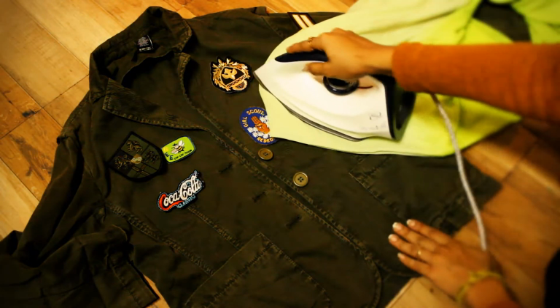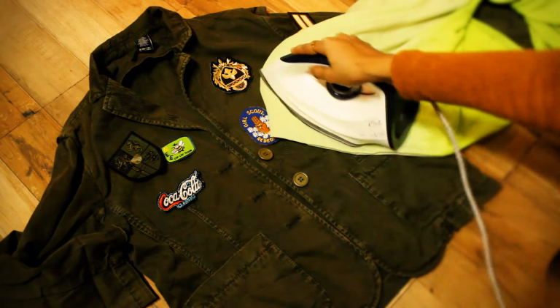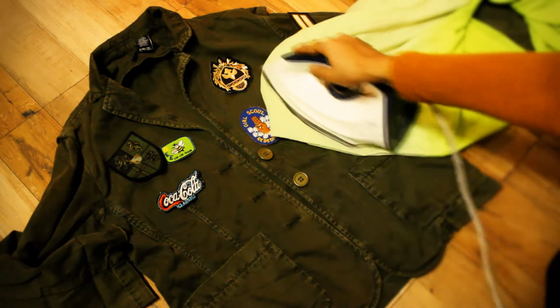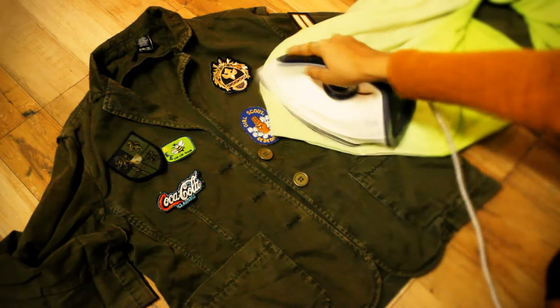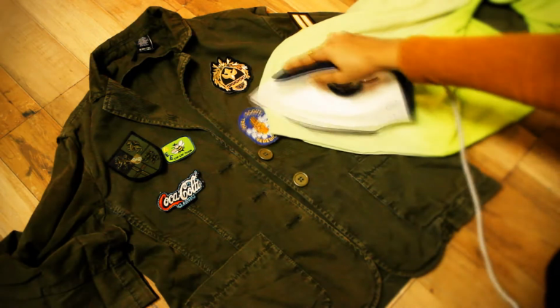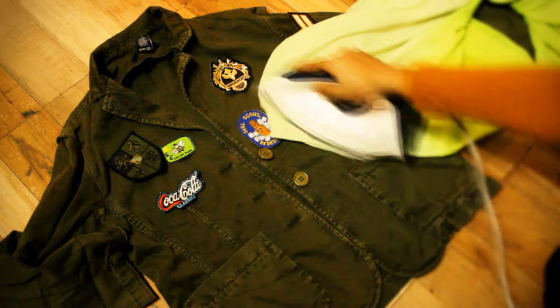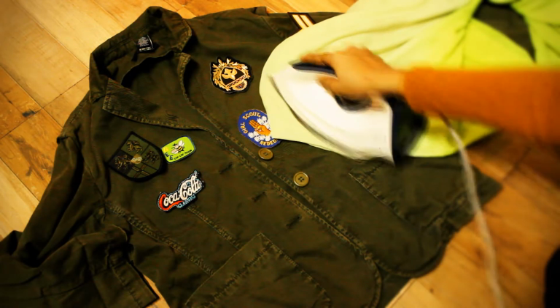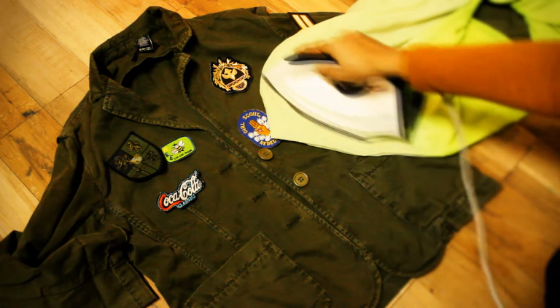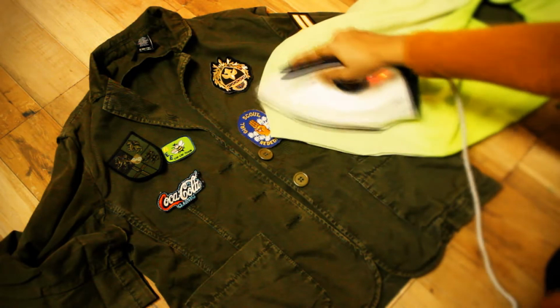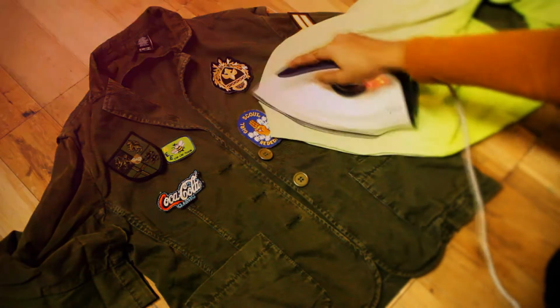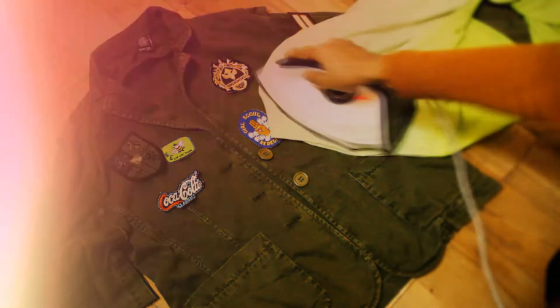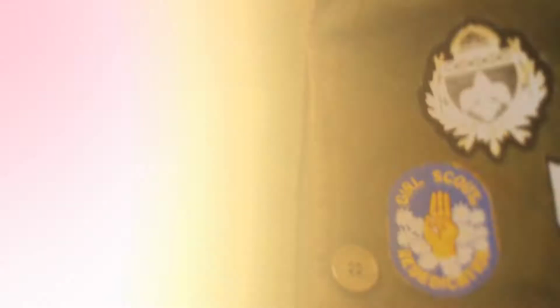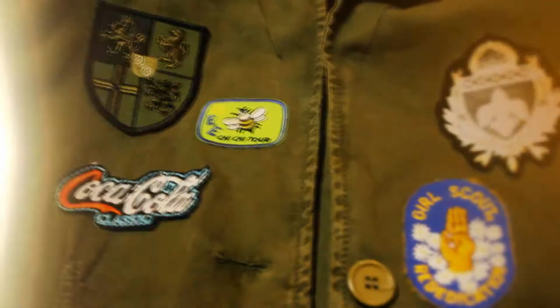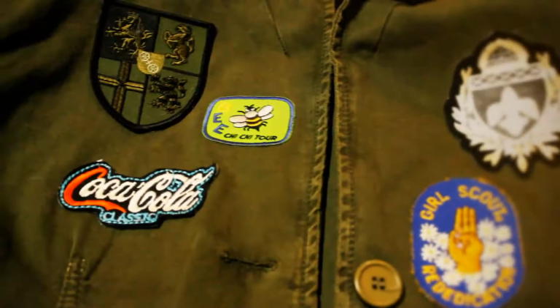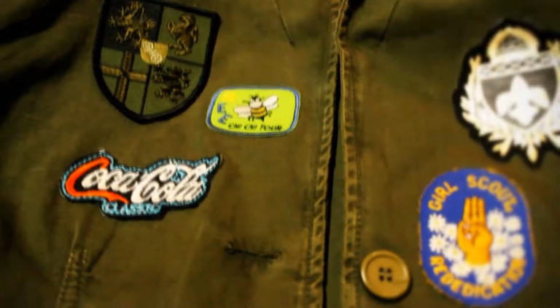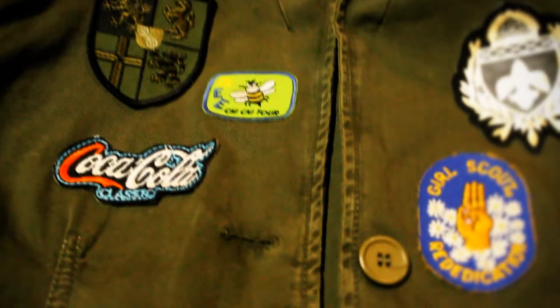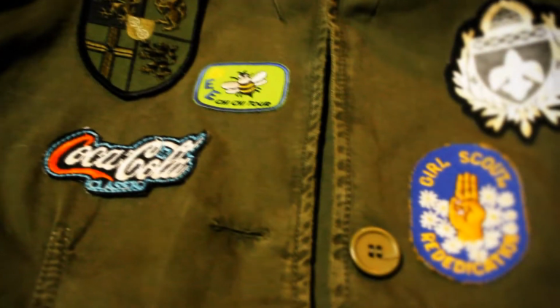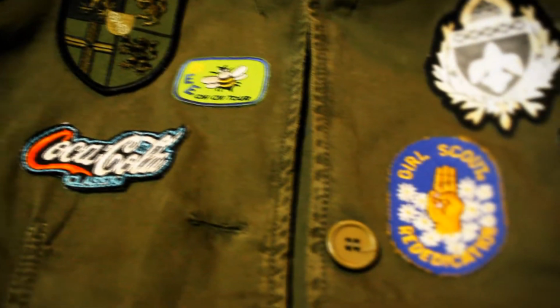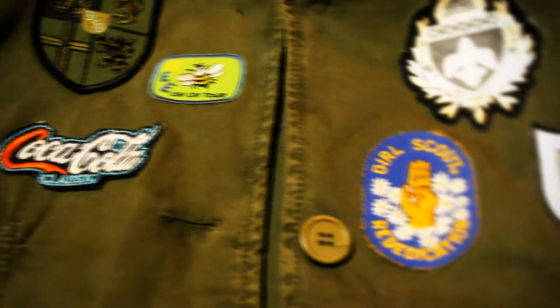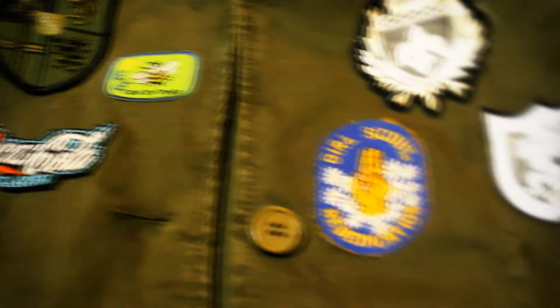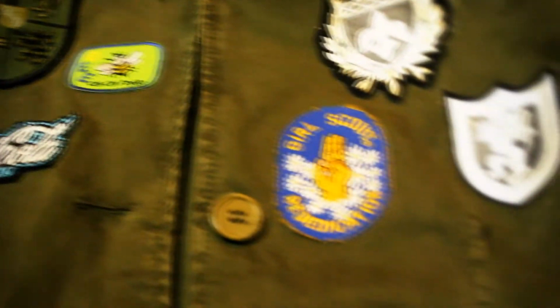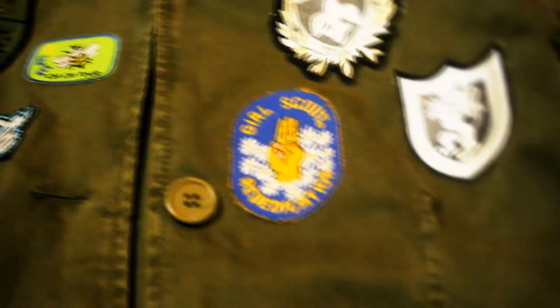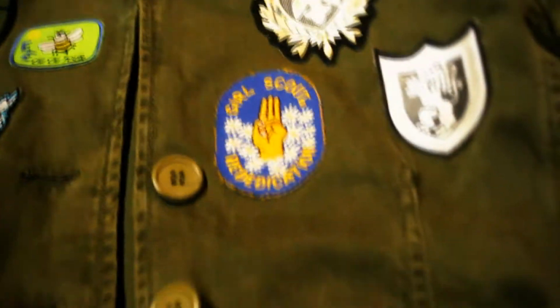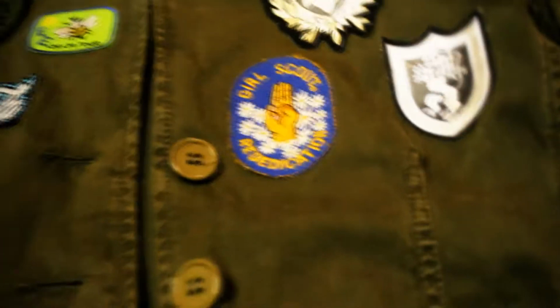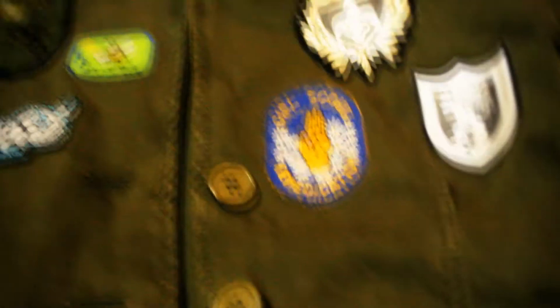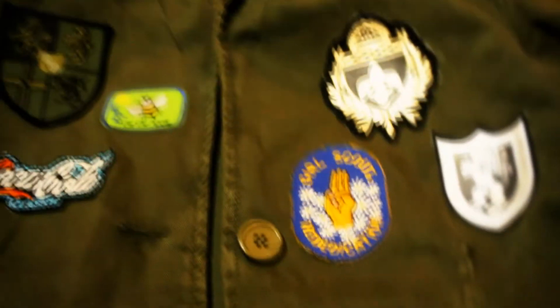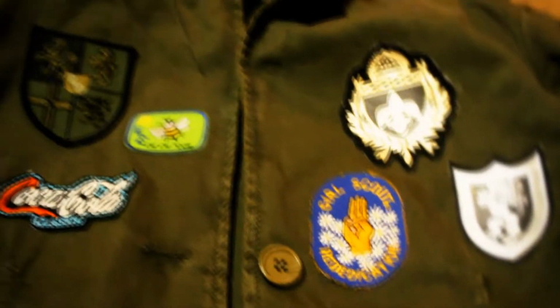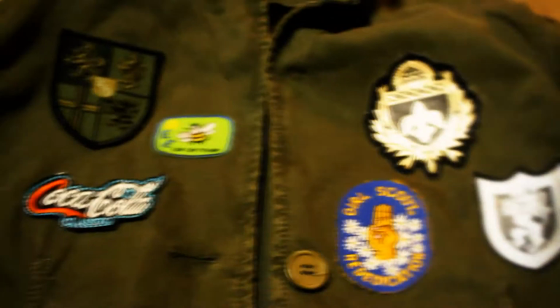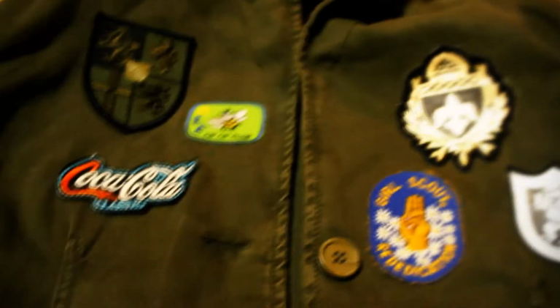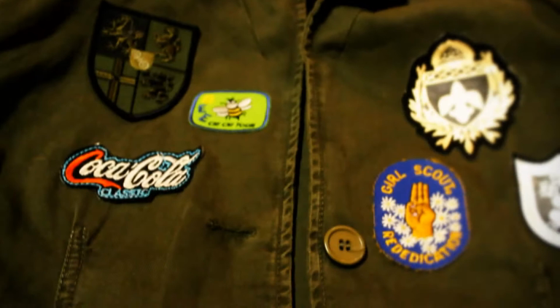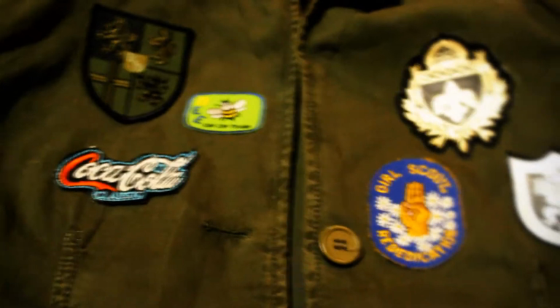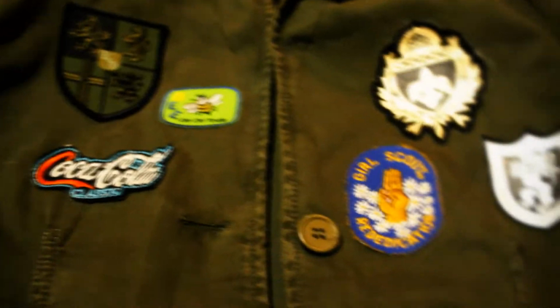And that's it! Your simple jacket with cool patches is ready to wear.